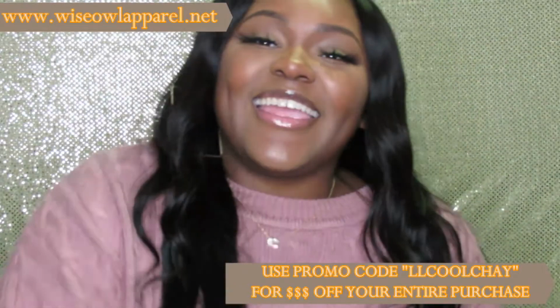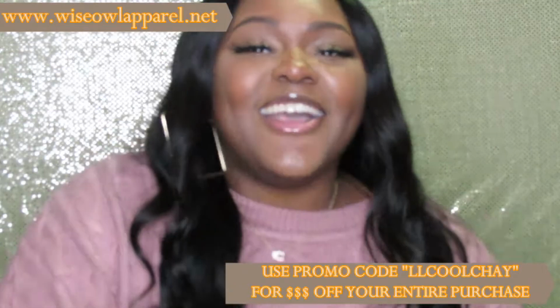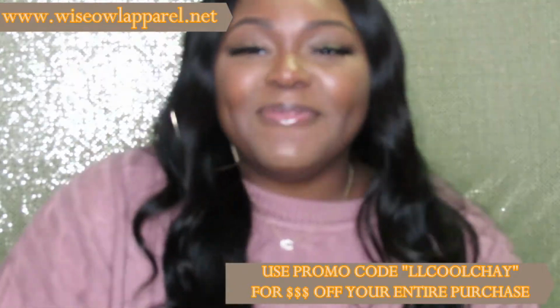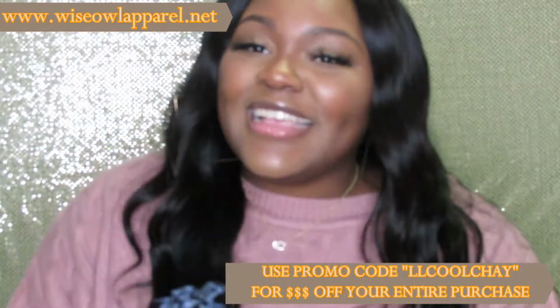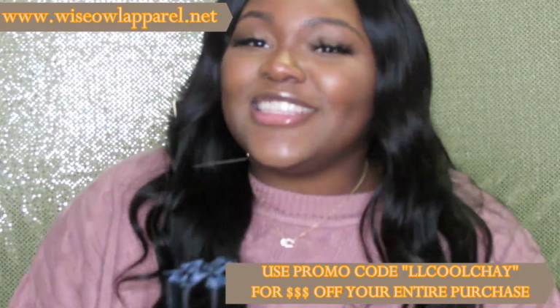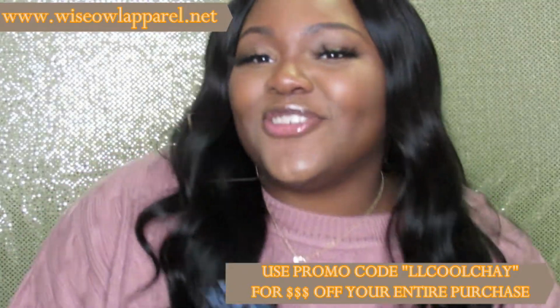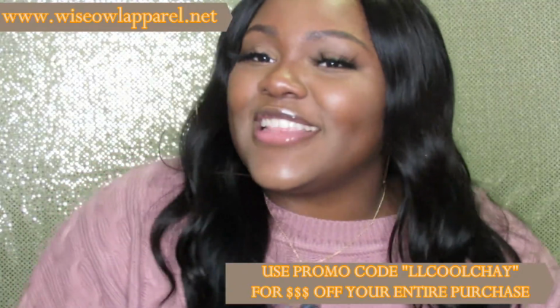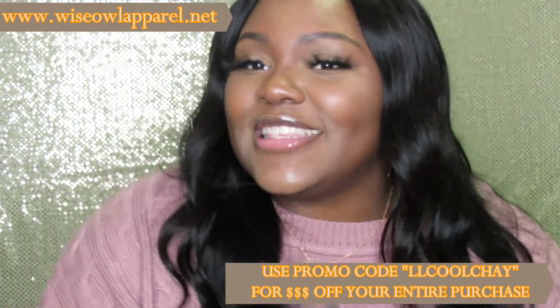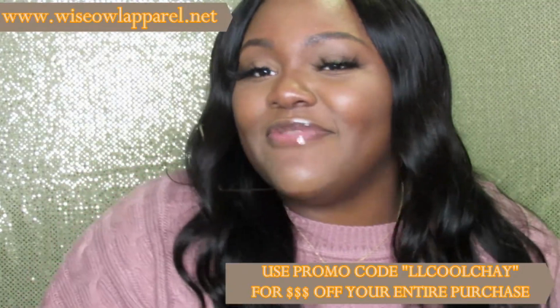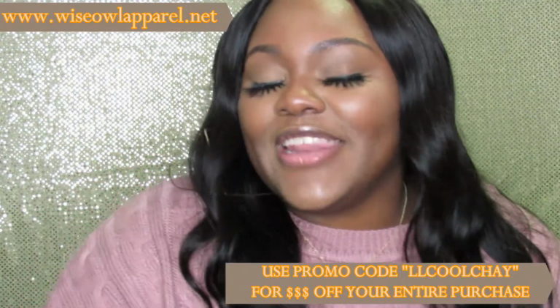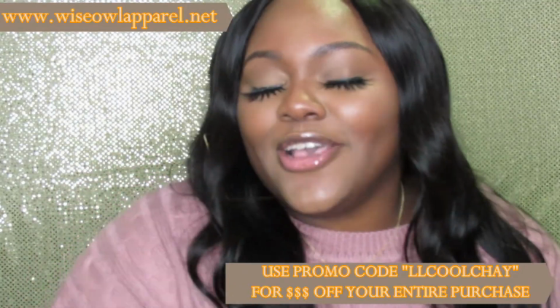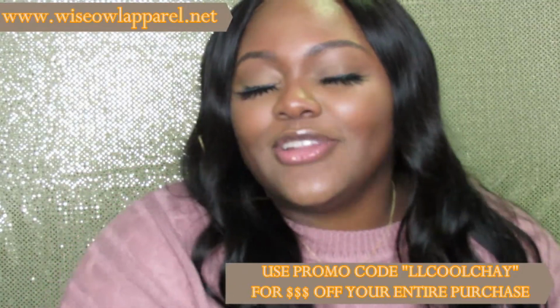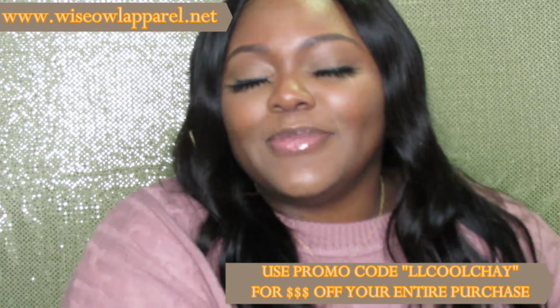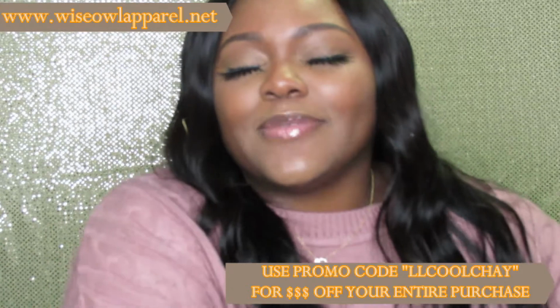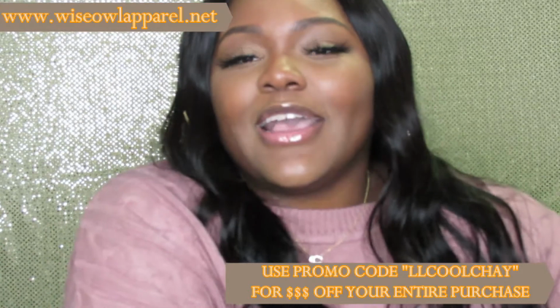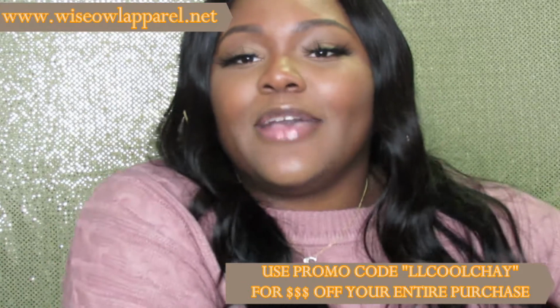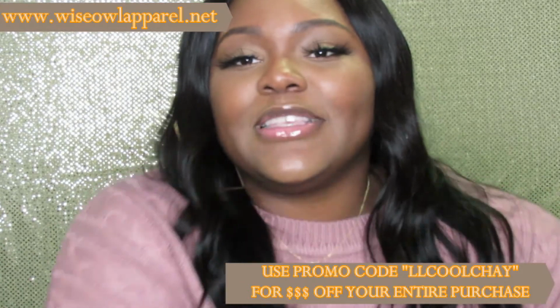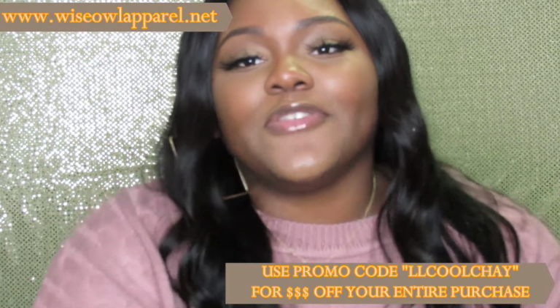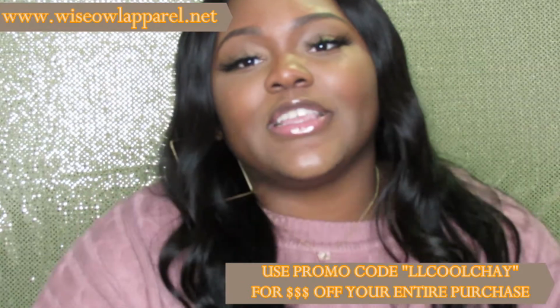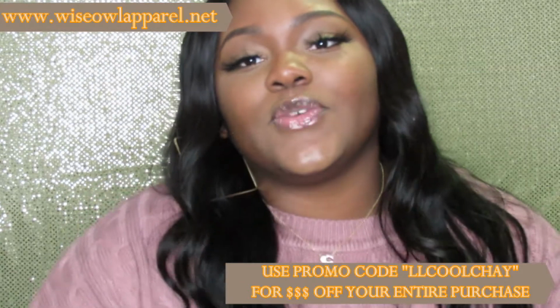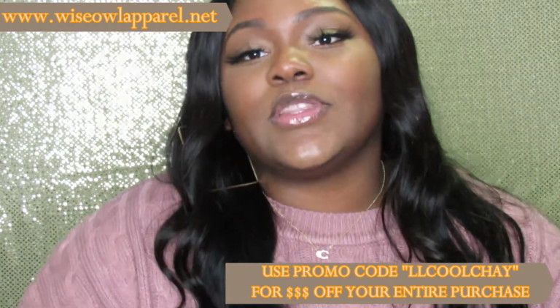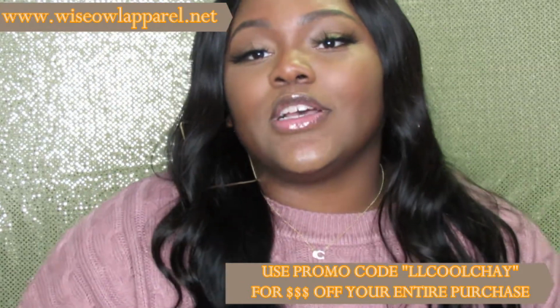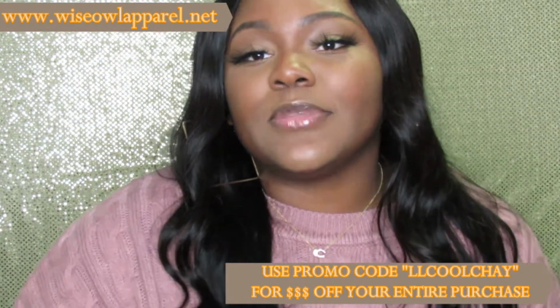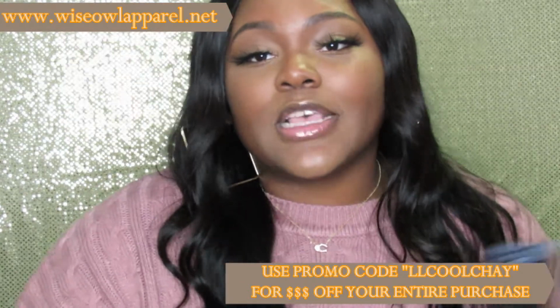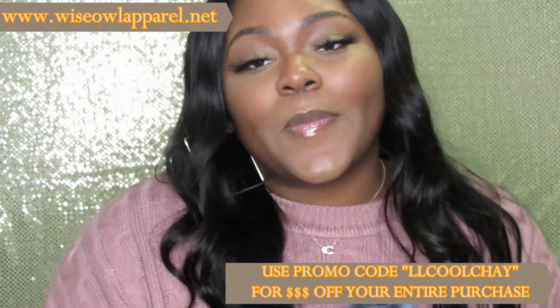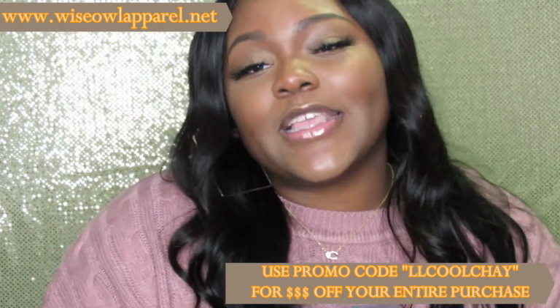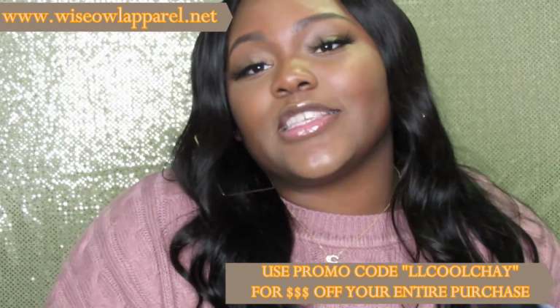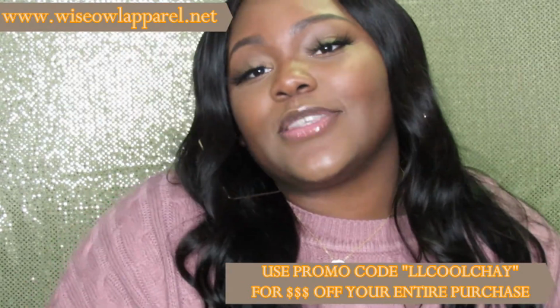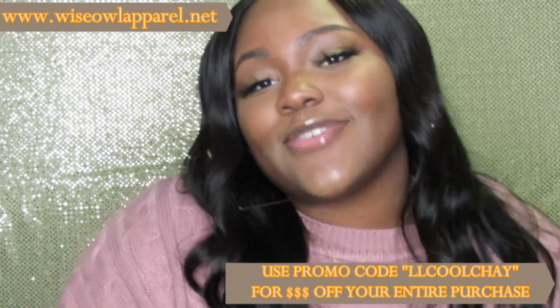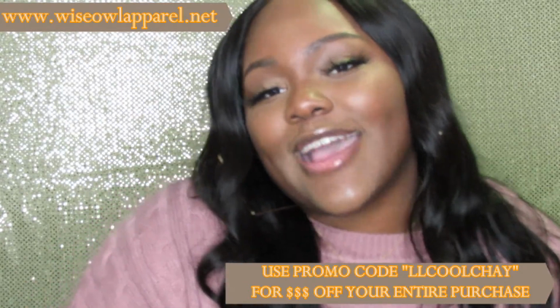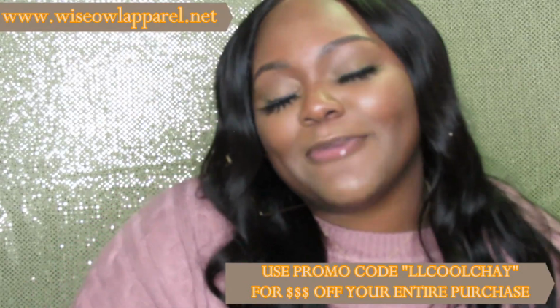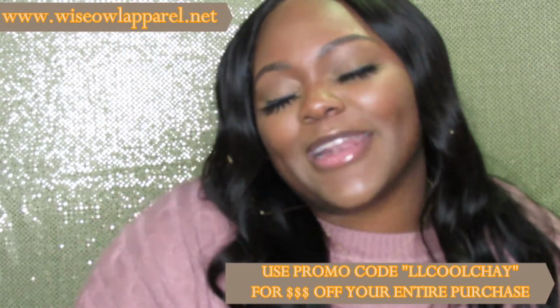I hope you guys enjoyed this video. Leave me some comments, don't forget to thumbs up and subscribe, and I will see you guys in the next one. Bye!